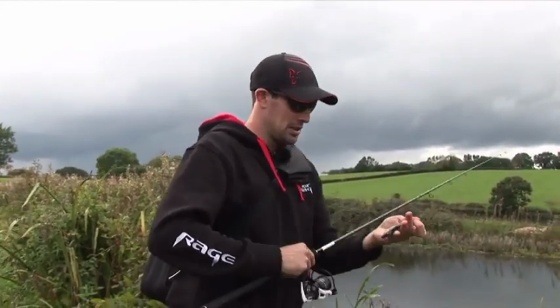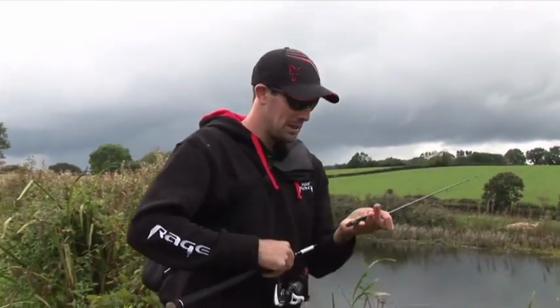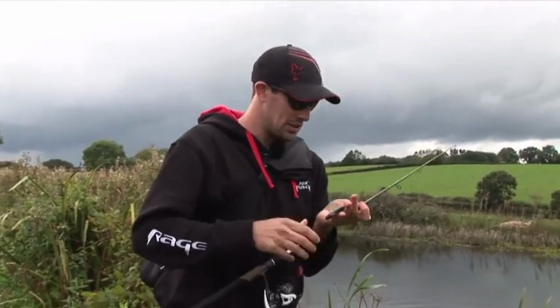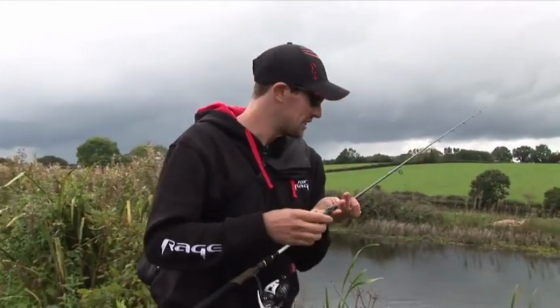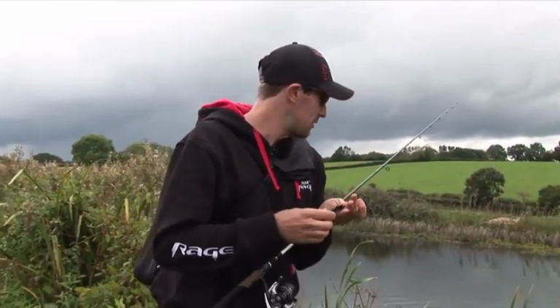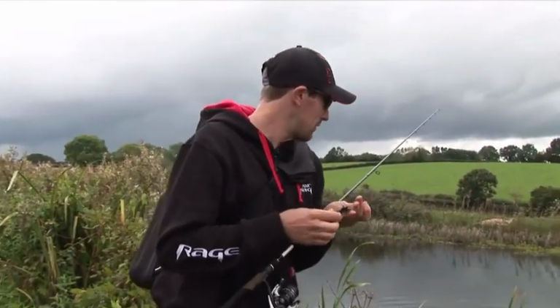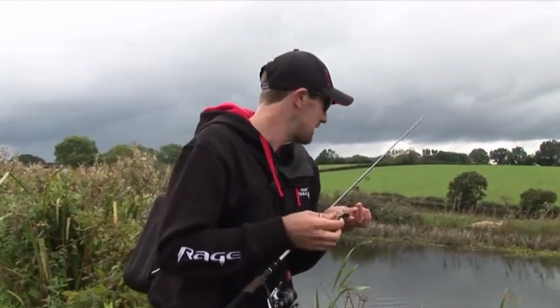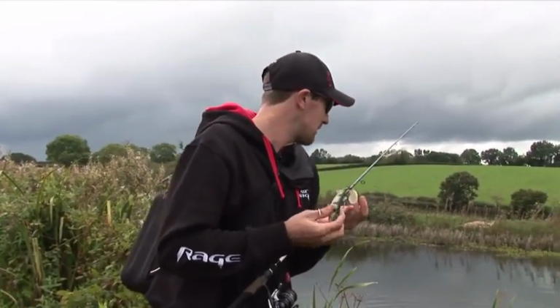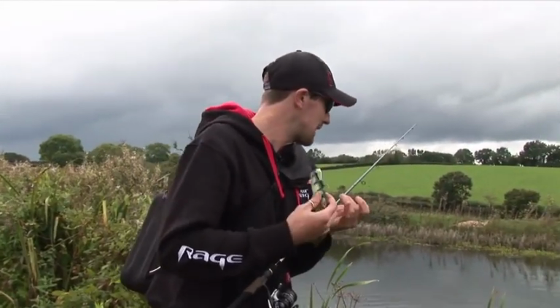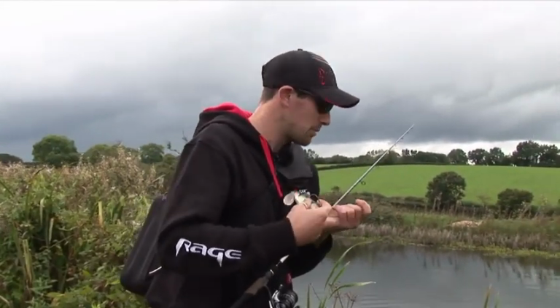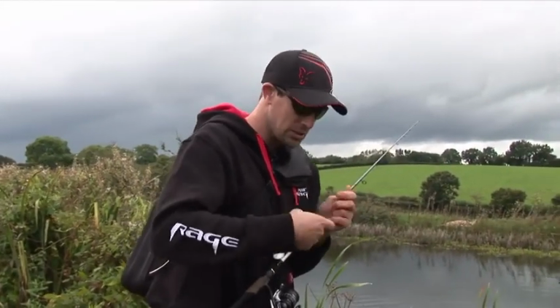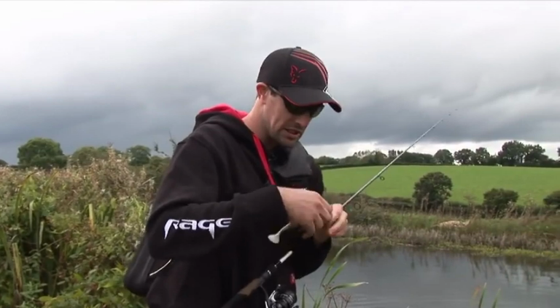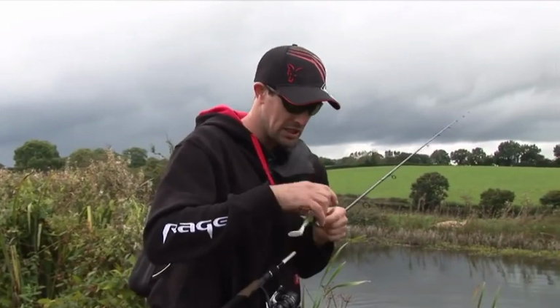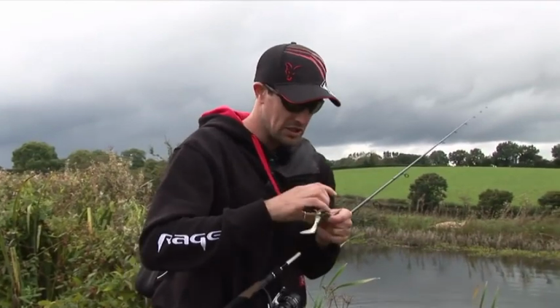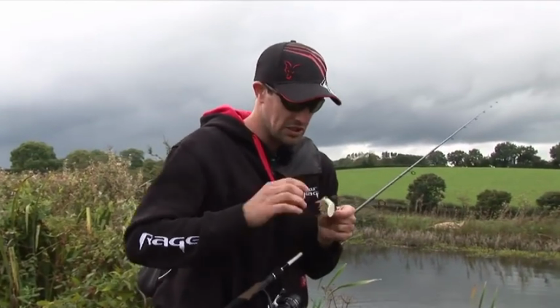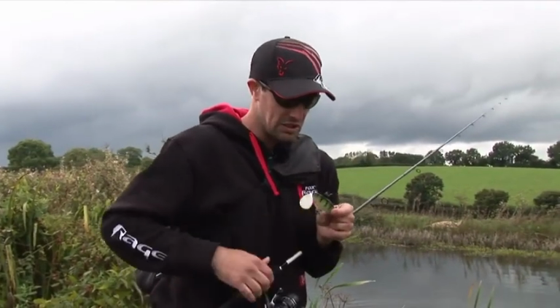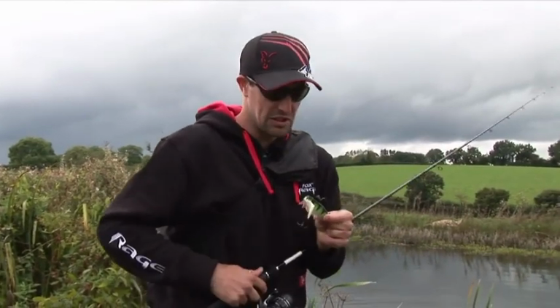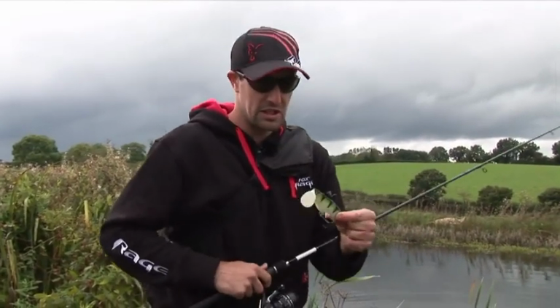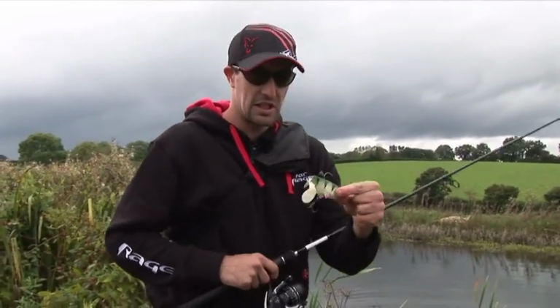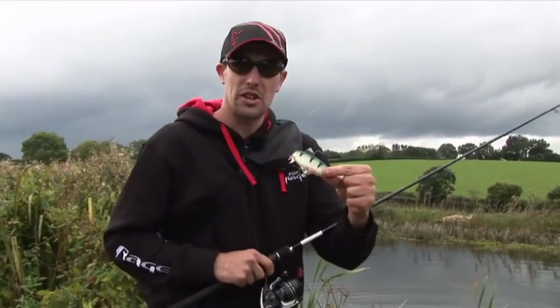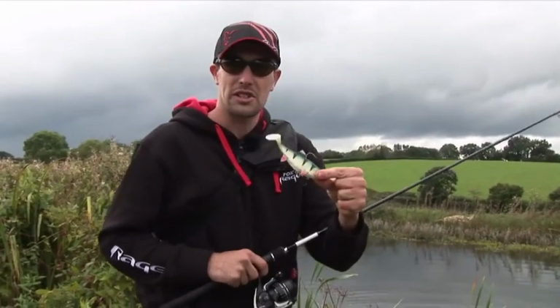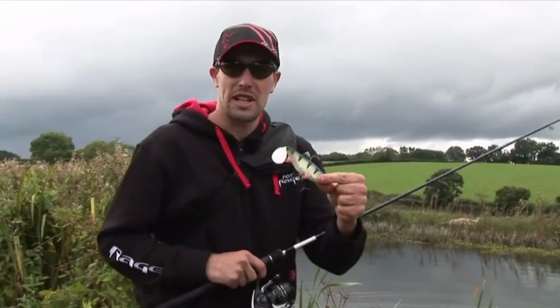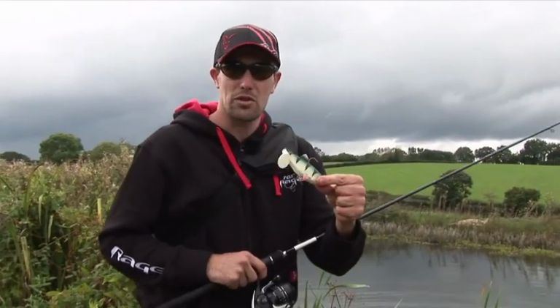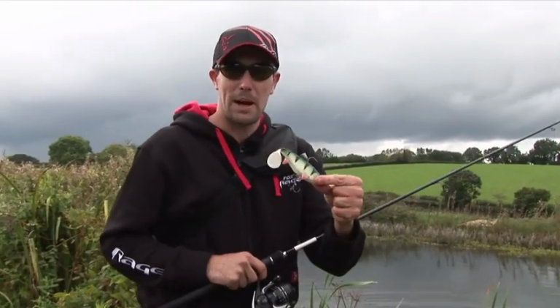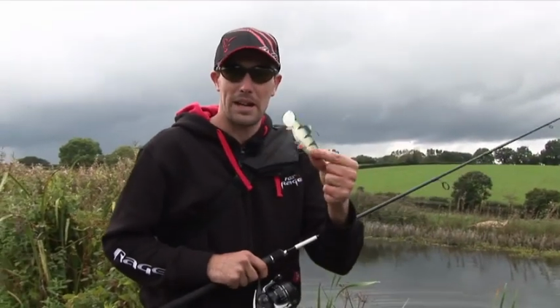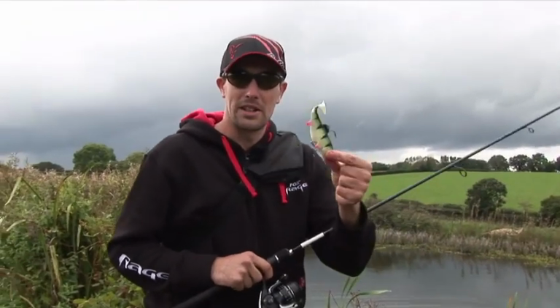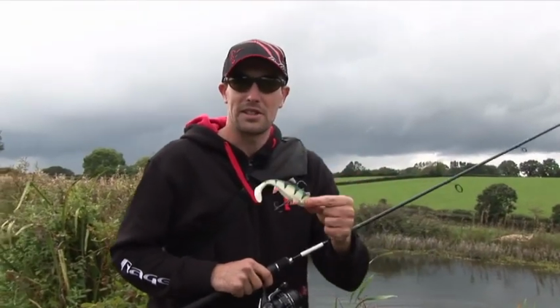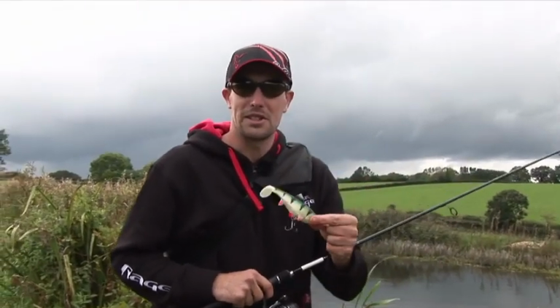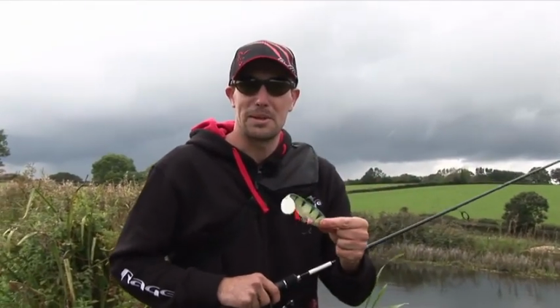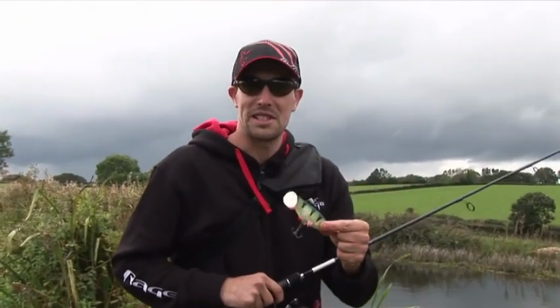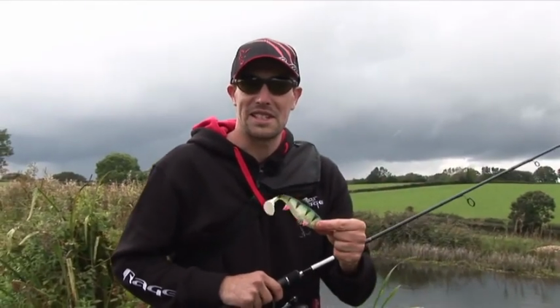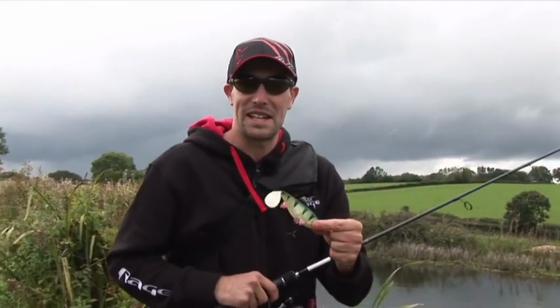As you can see, we've got relatively clear water conditions. A nice natural pattern does the business again.